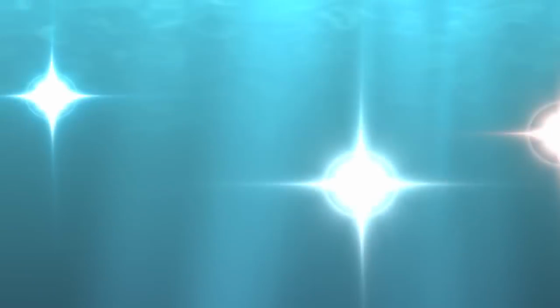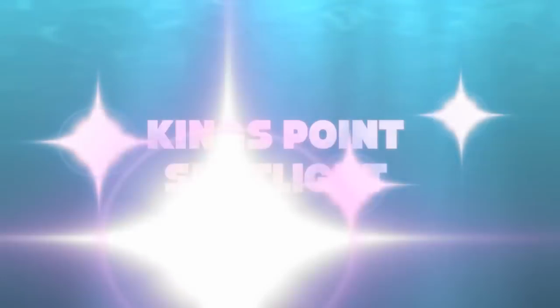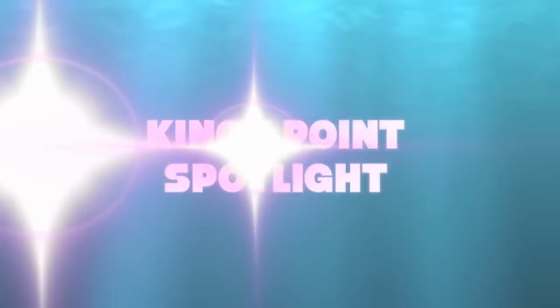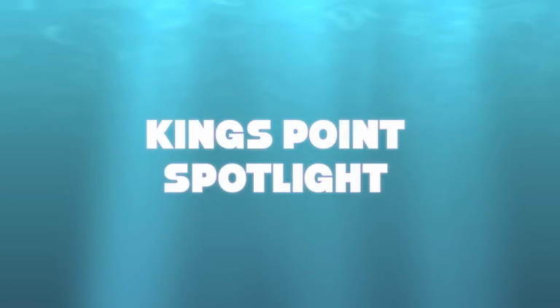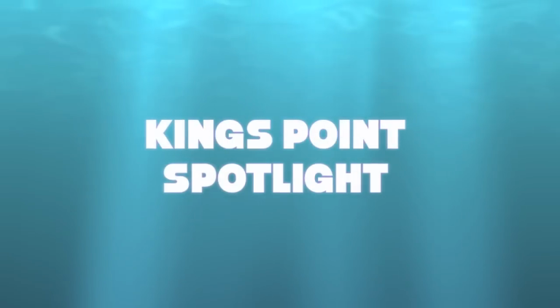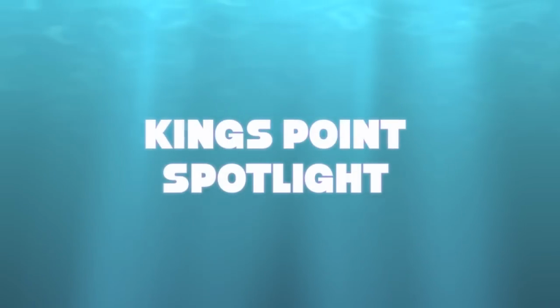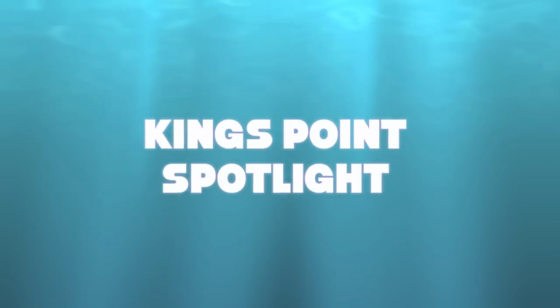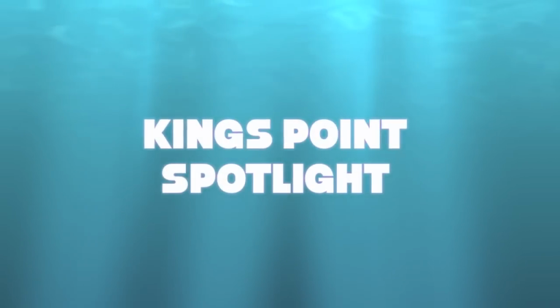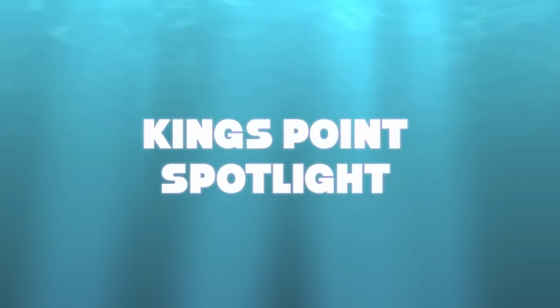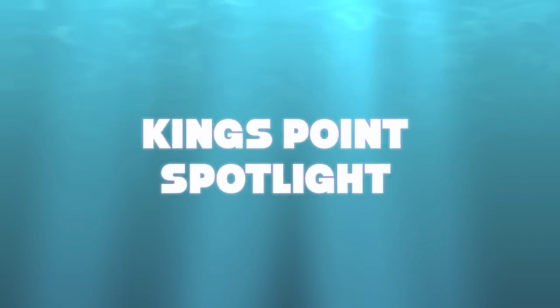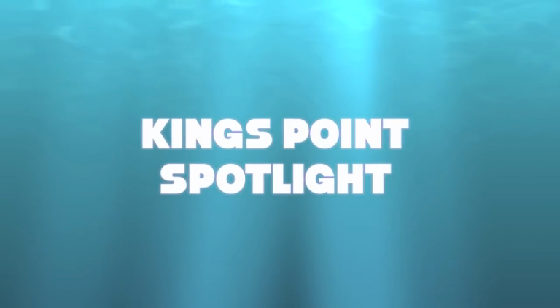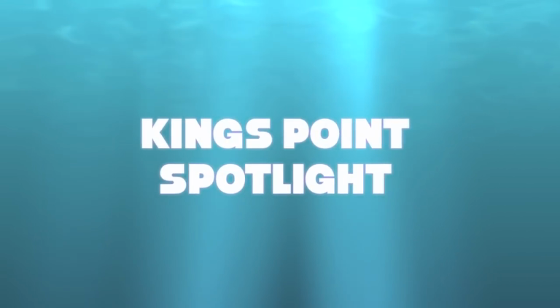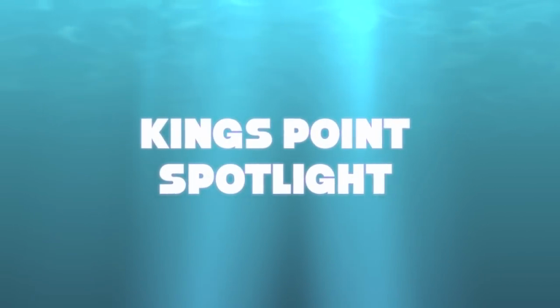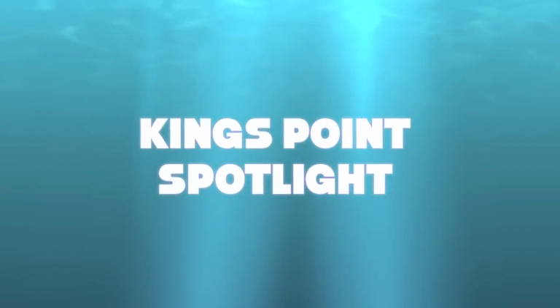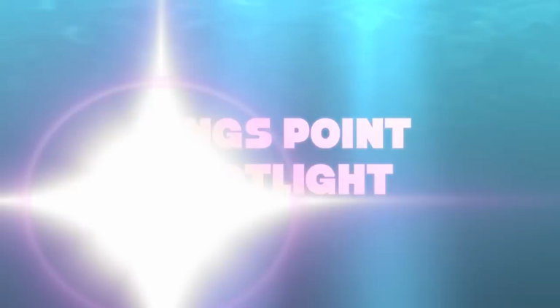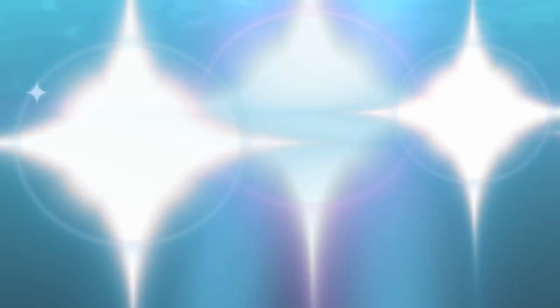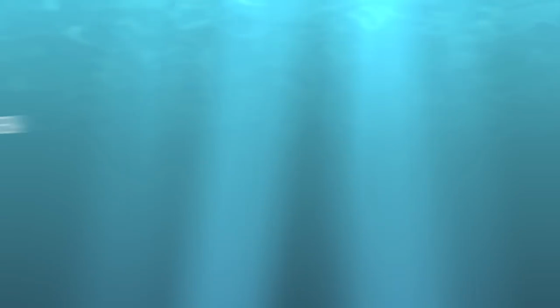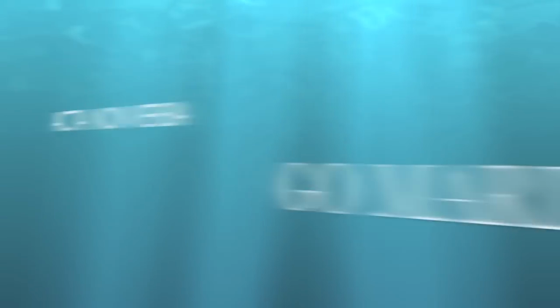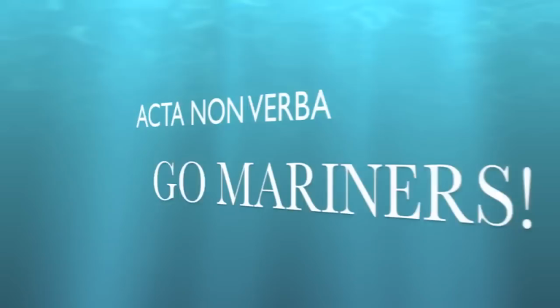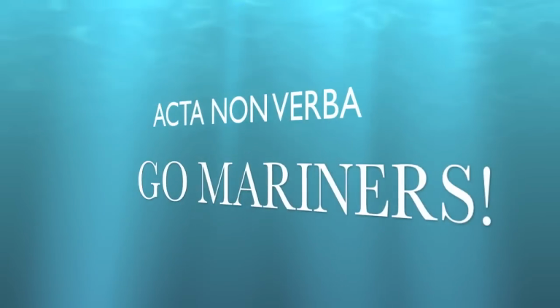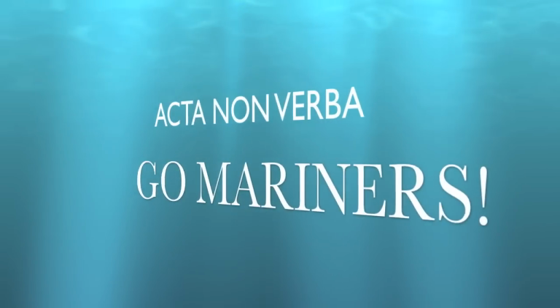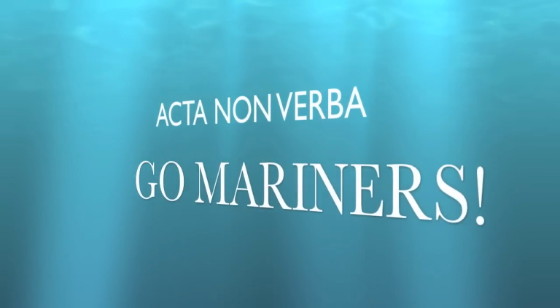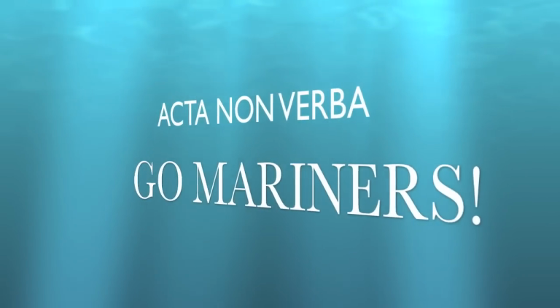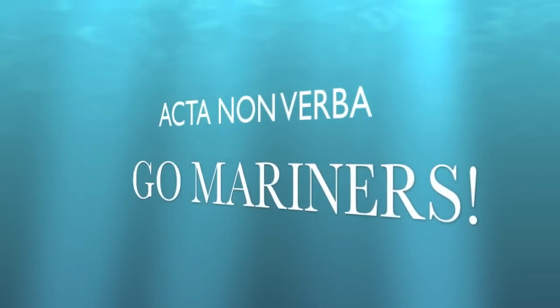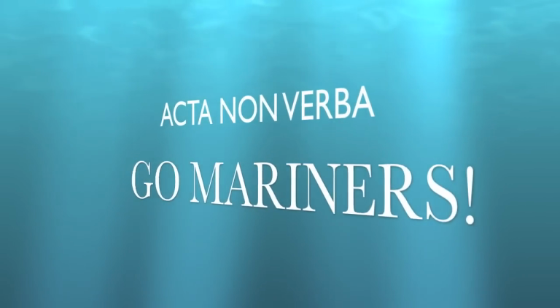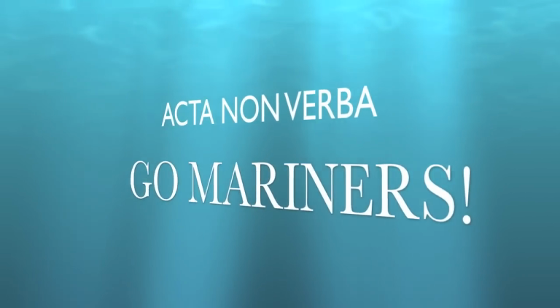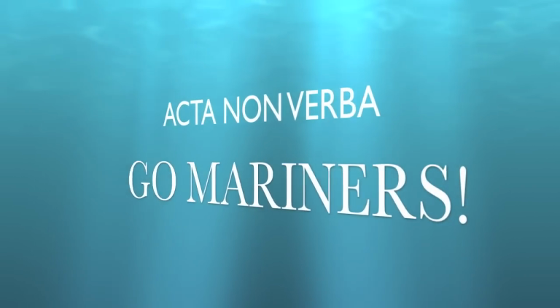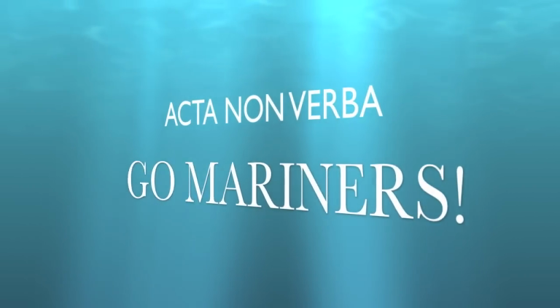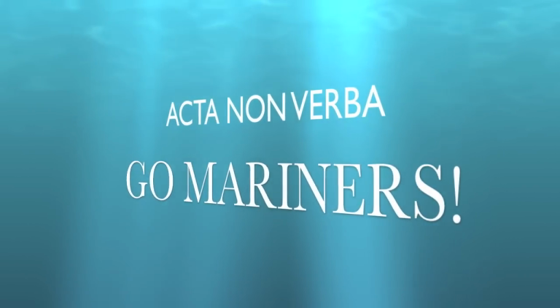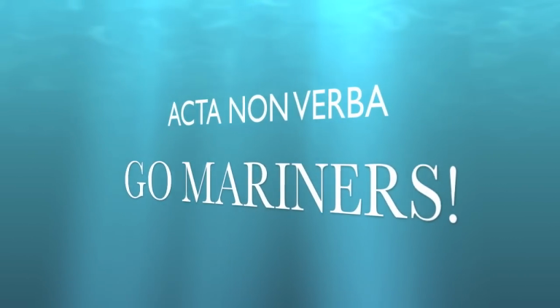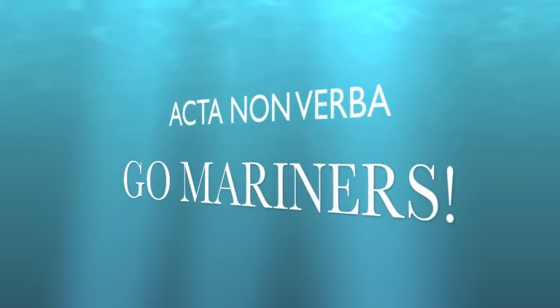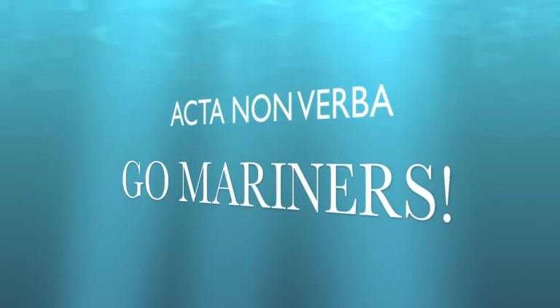That concludes this edition of King's Point Spotlight. Until next time, acting on verba and go Mariners!